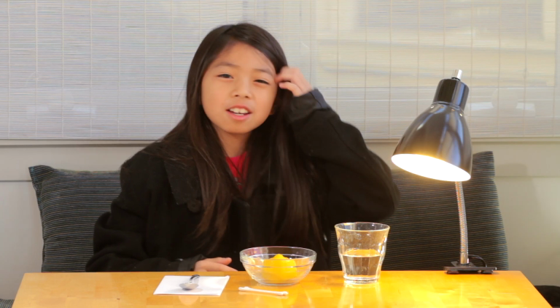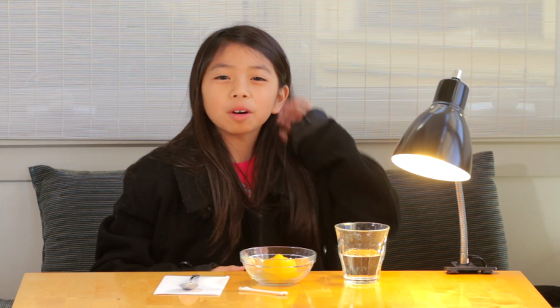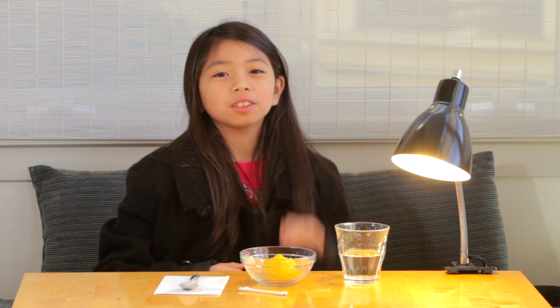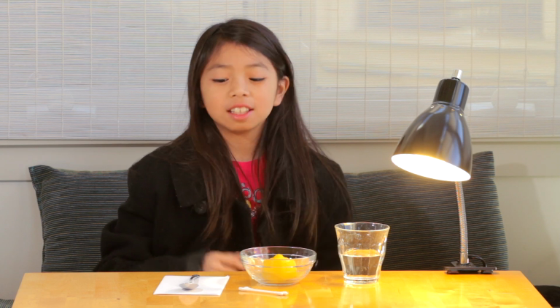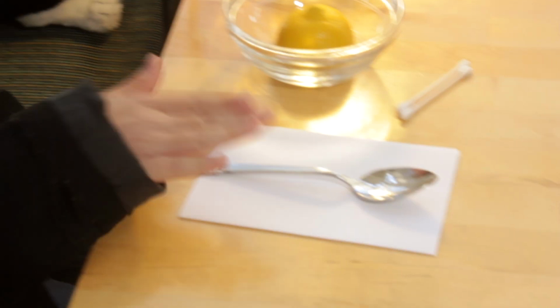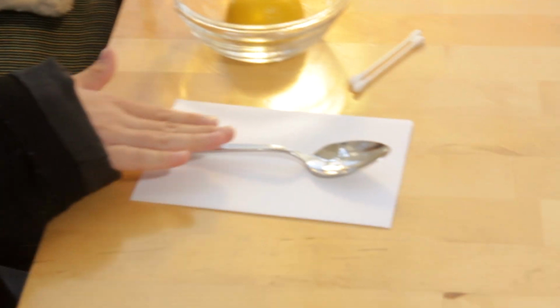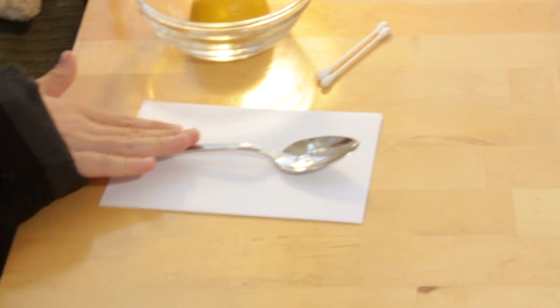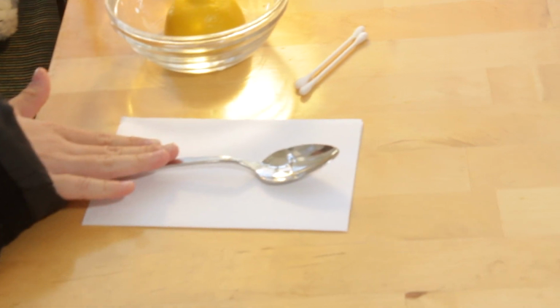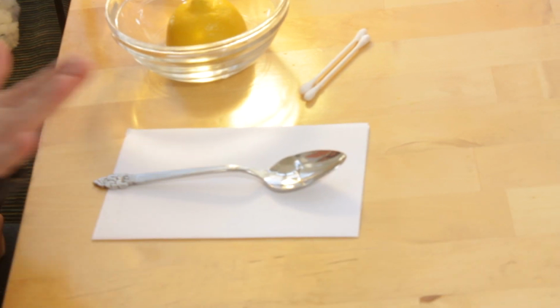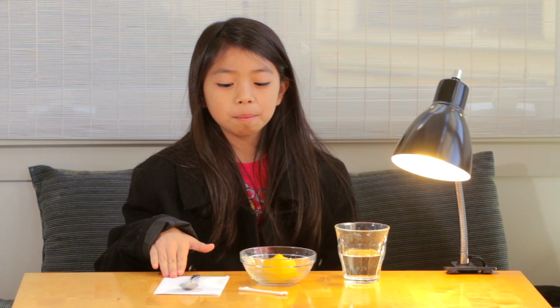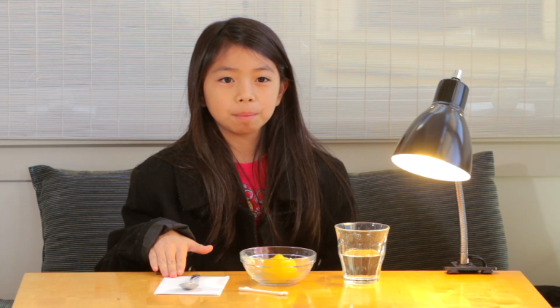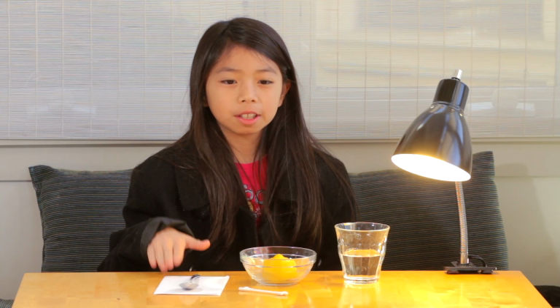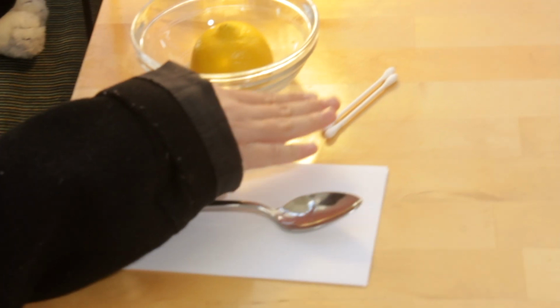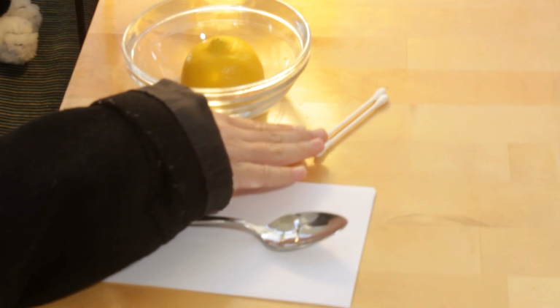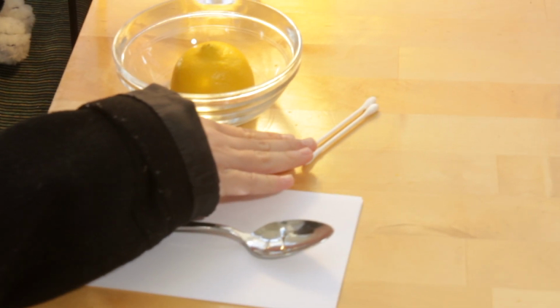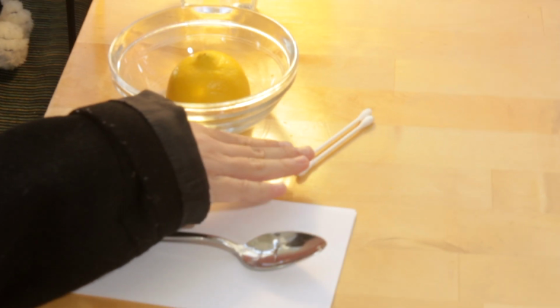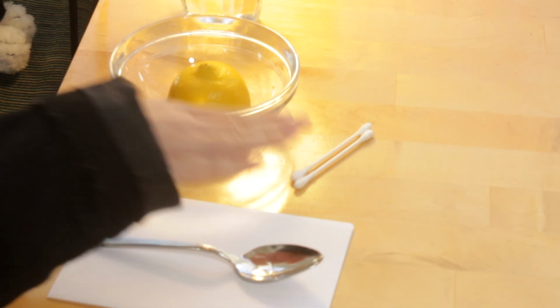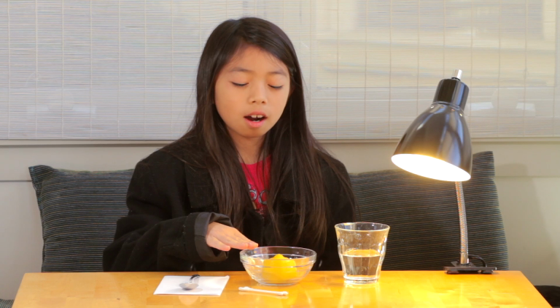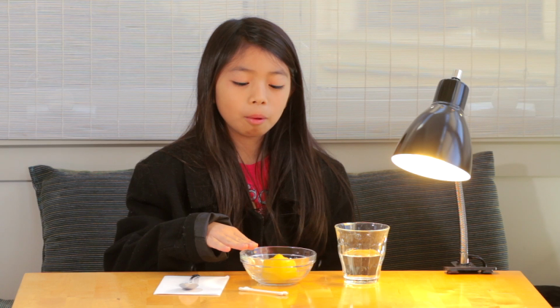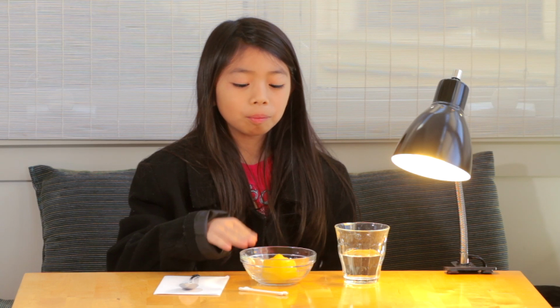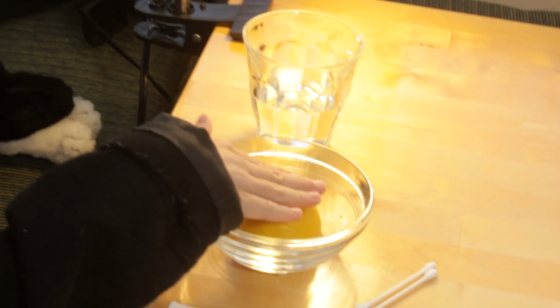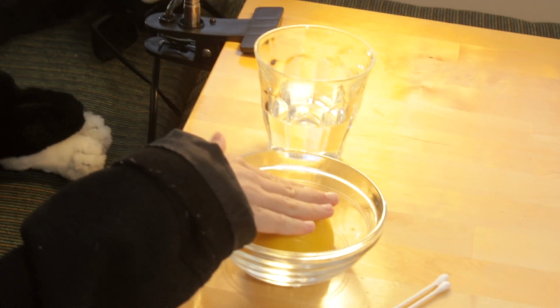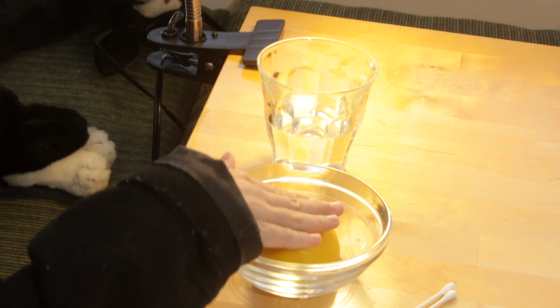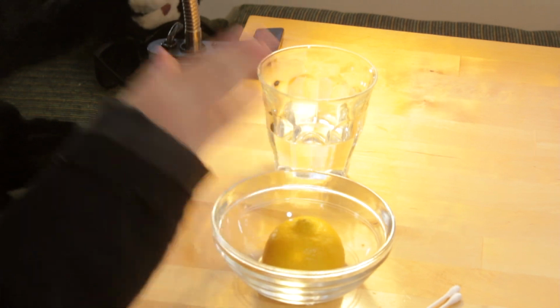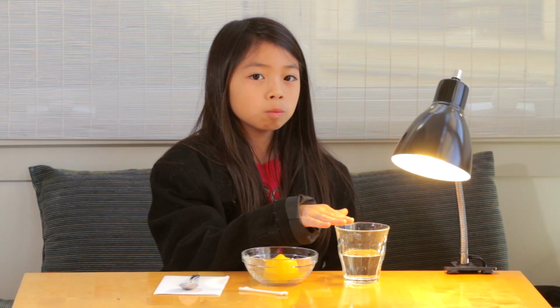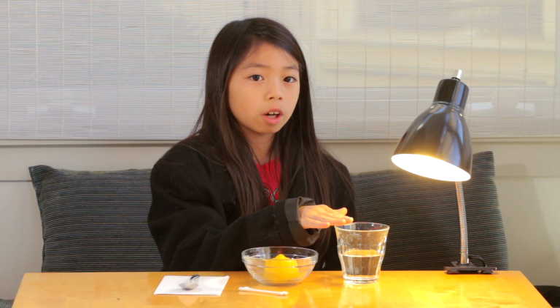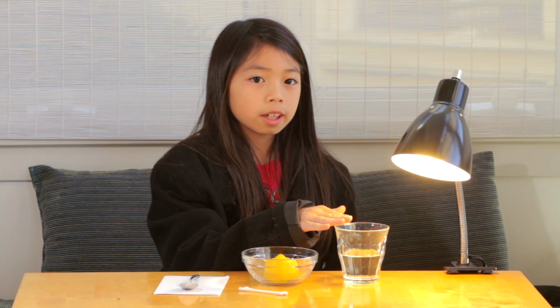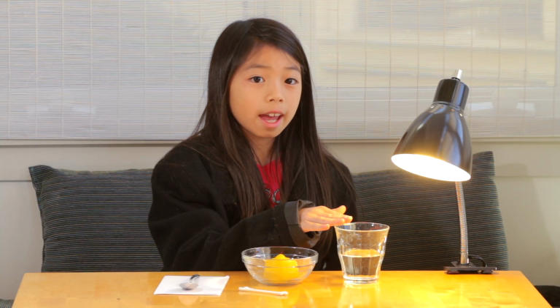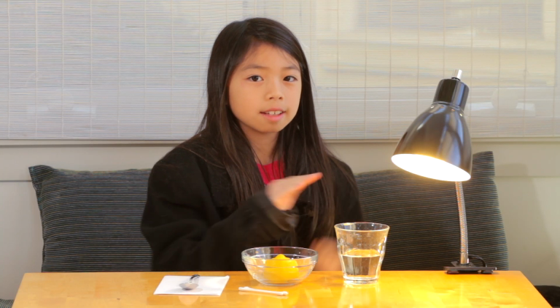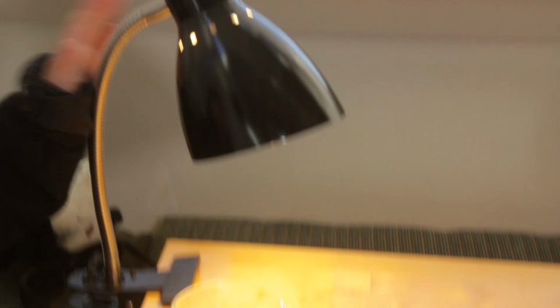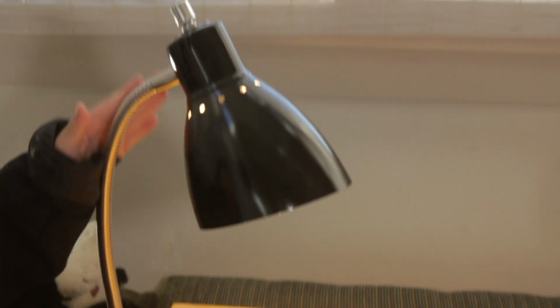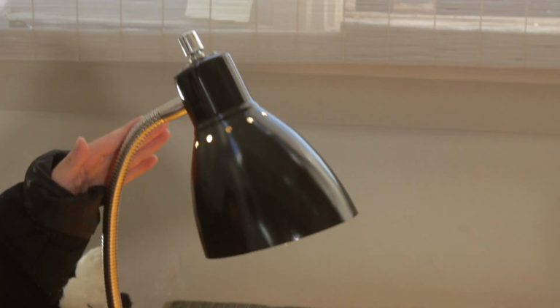Here's what you'll need: a spoon, some paper, some cotton swabs, a bowl, half a lemon, some water, and a lamp.